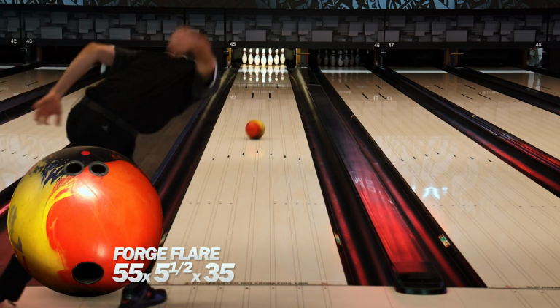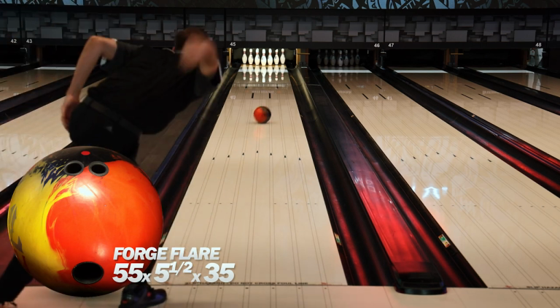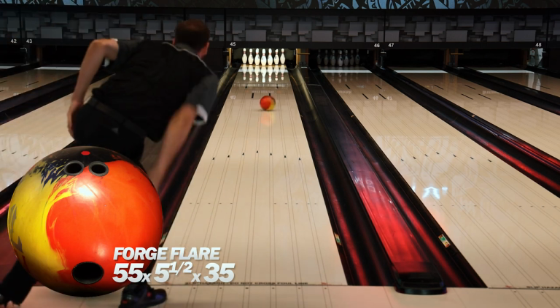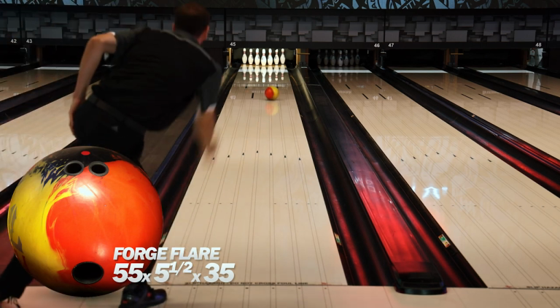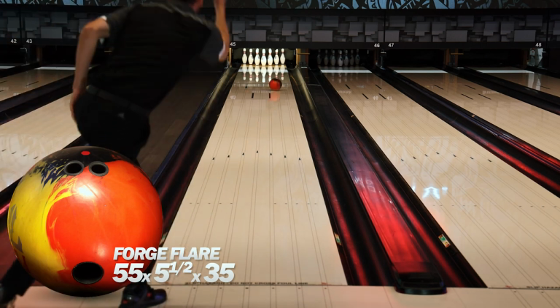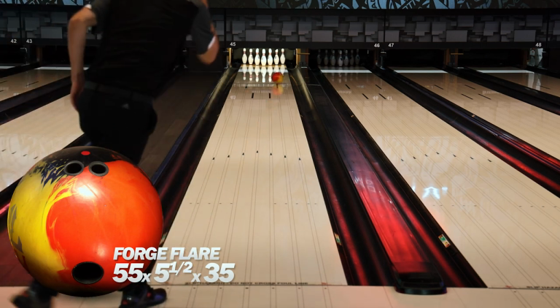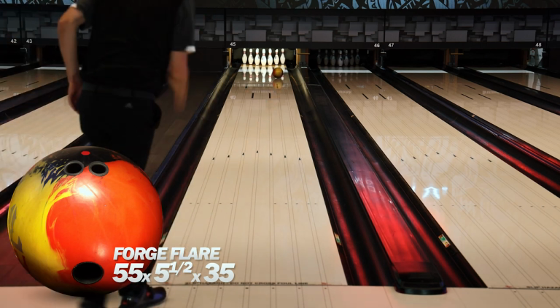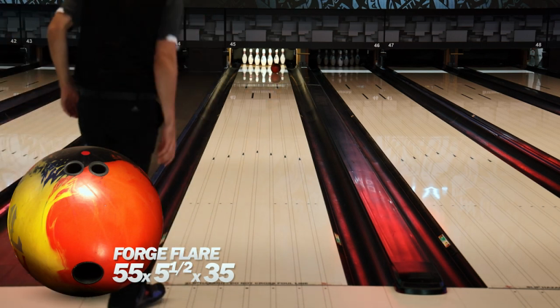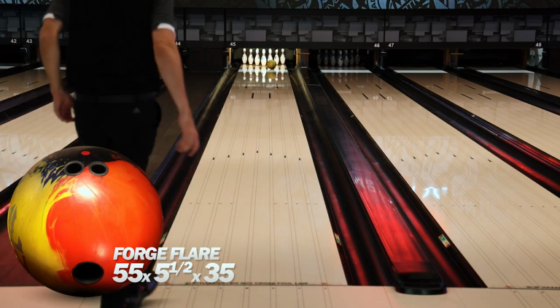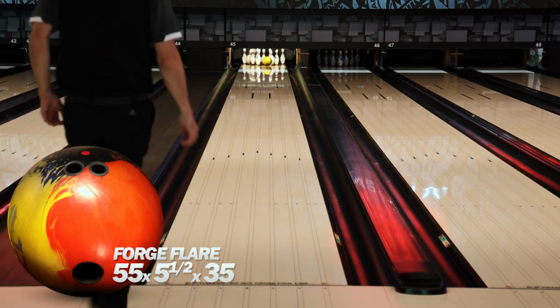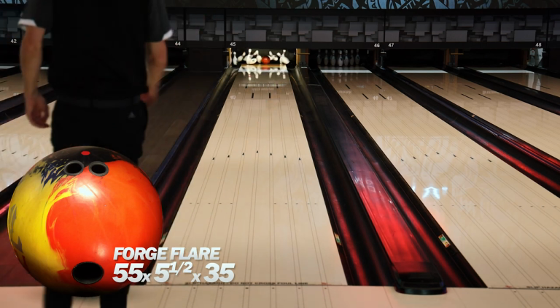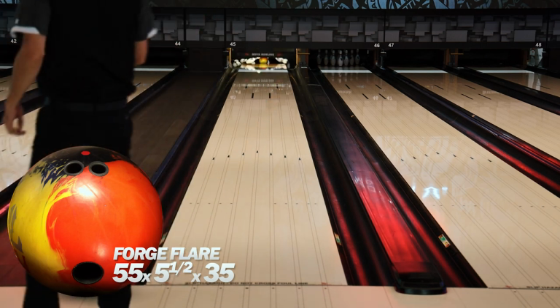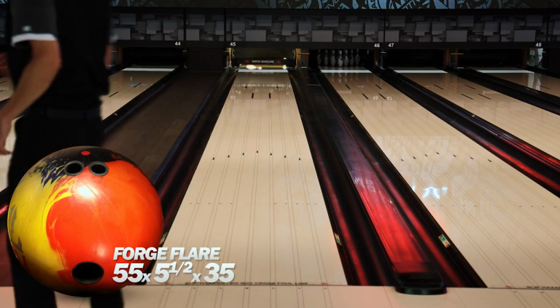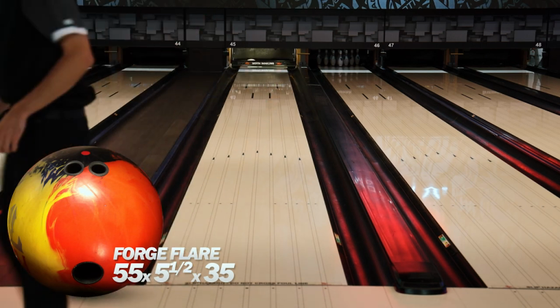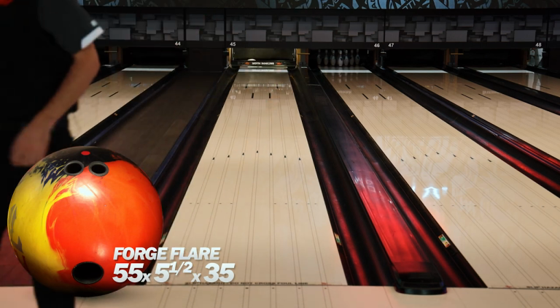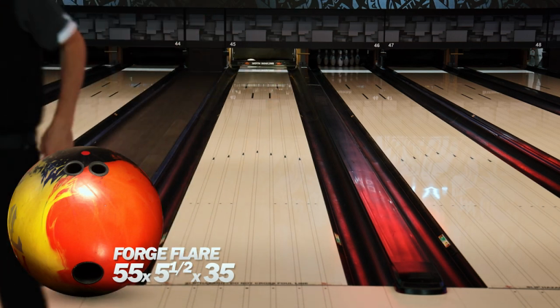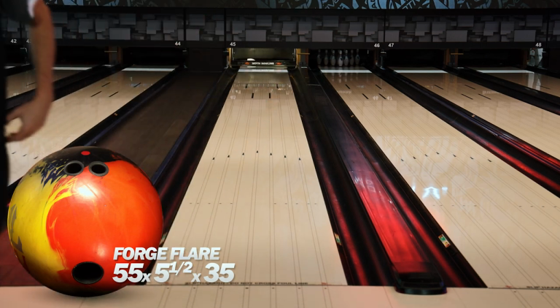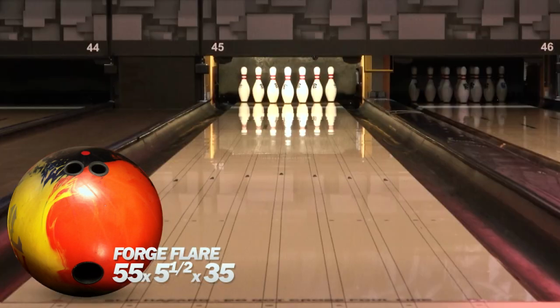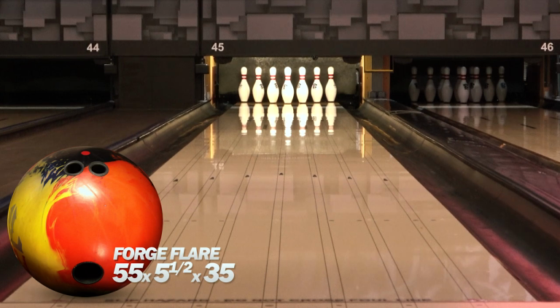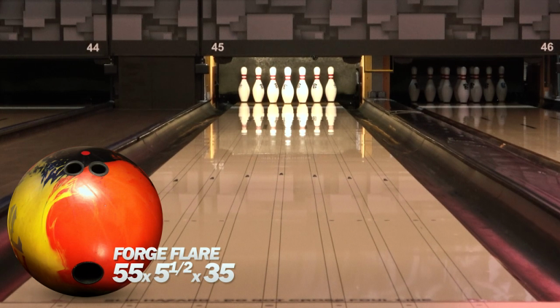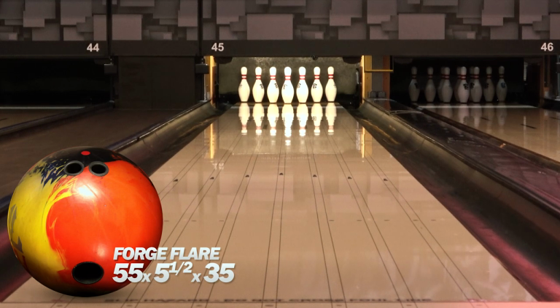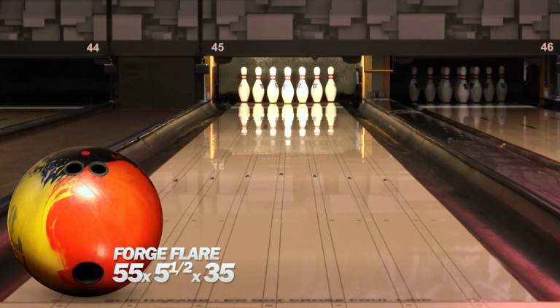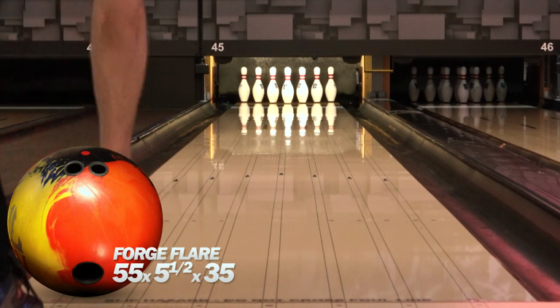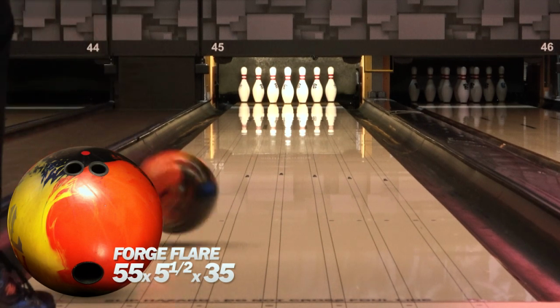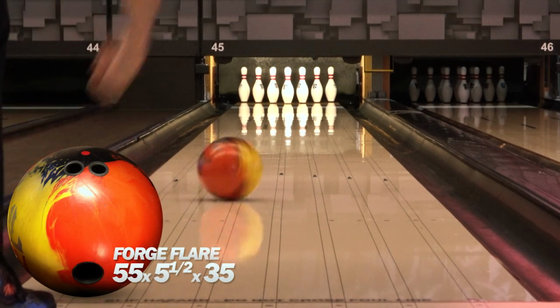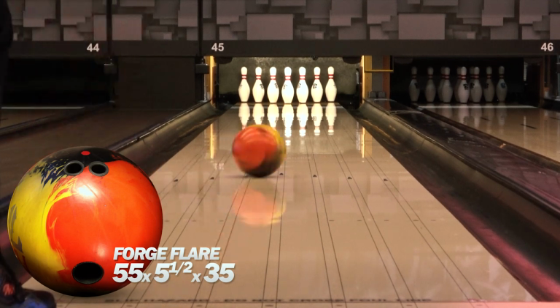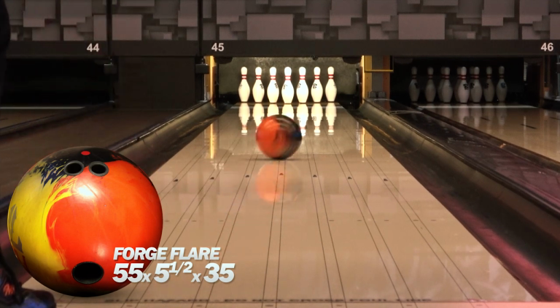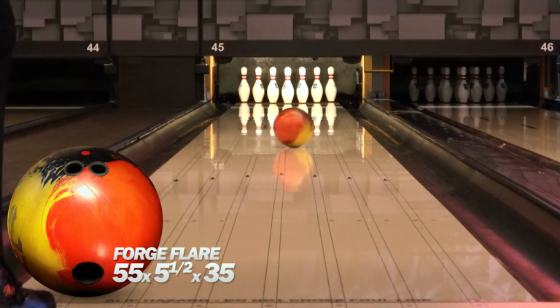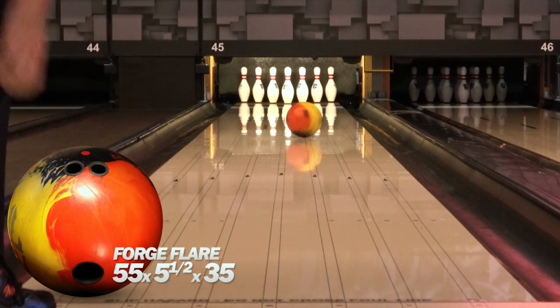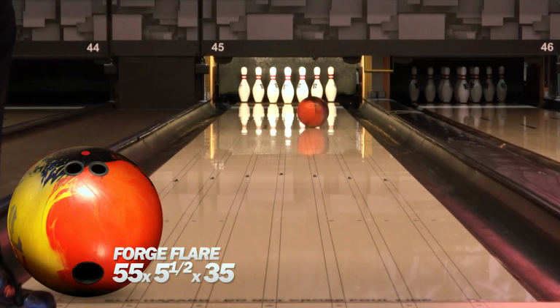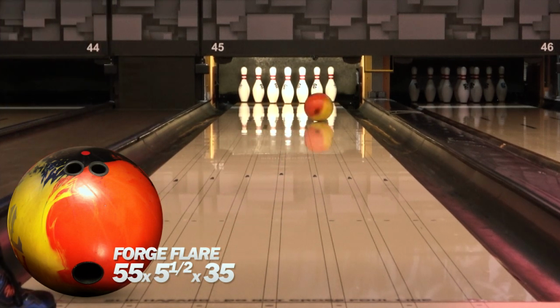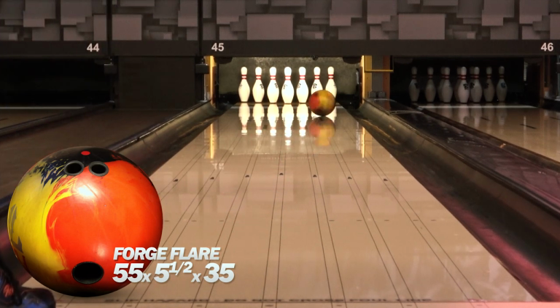The Forge Flare is better at handling the oil compared to an Ember, just because it's so much earlier and a stronger cover overall, but you'll see it be smoother down lane.